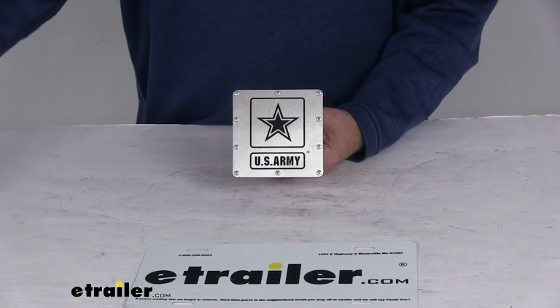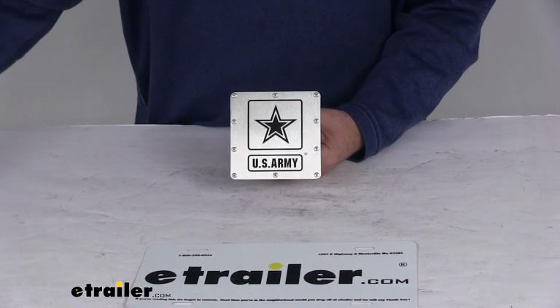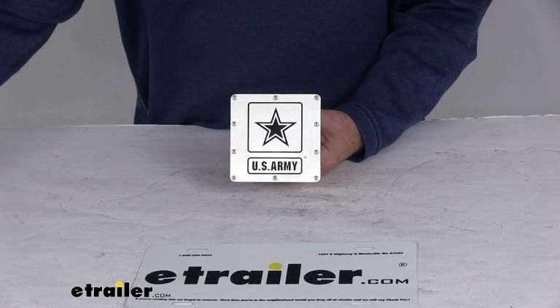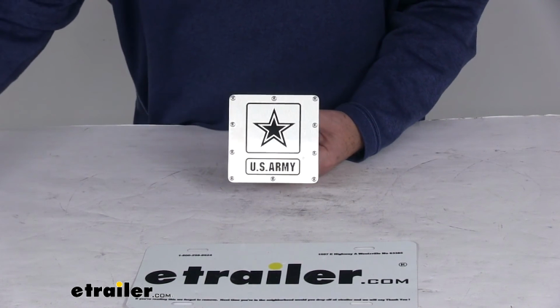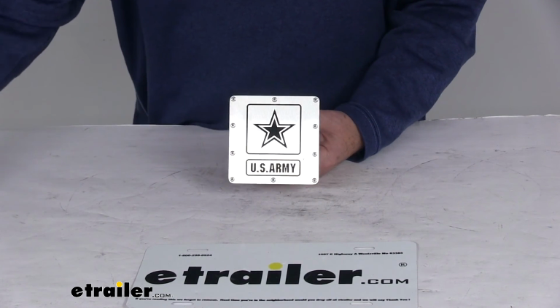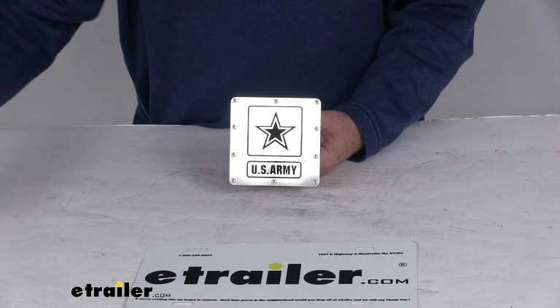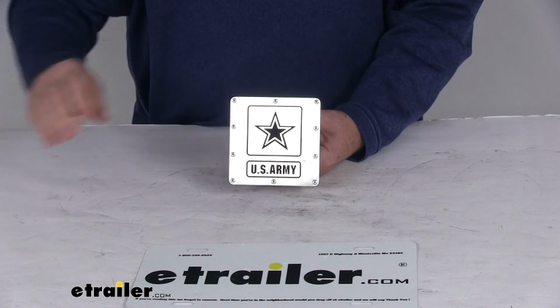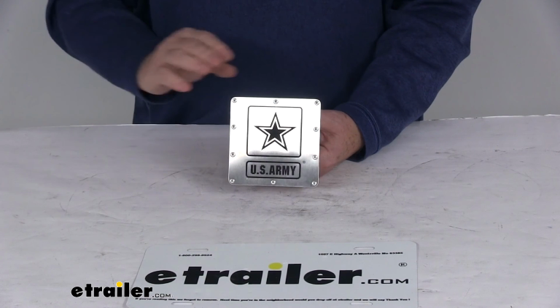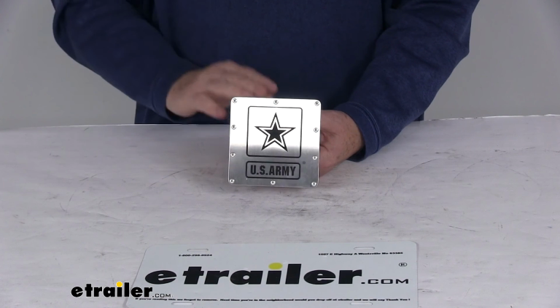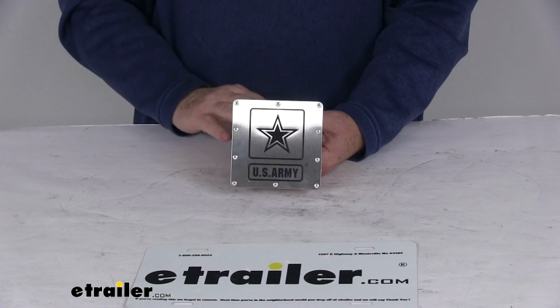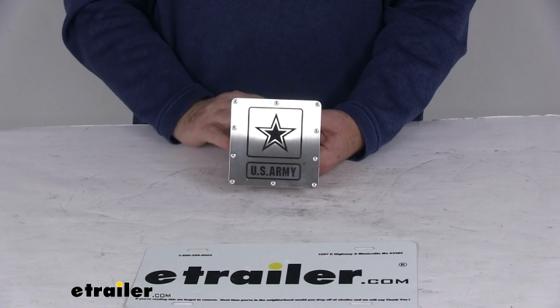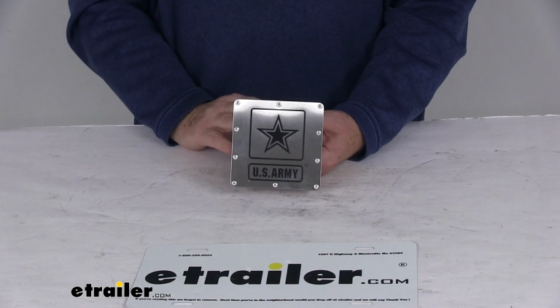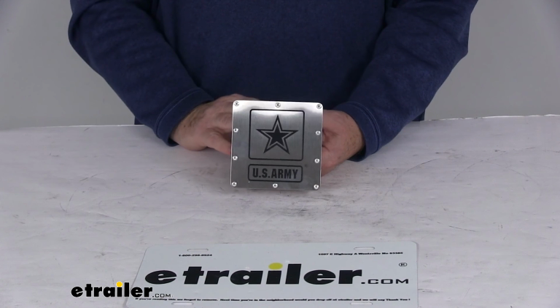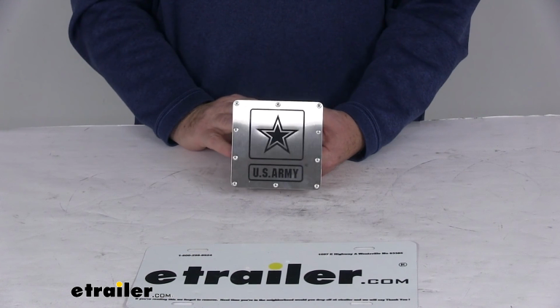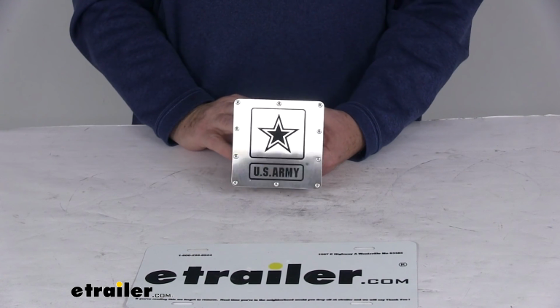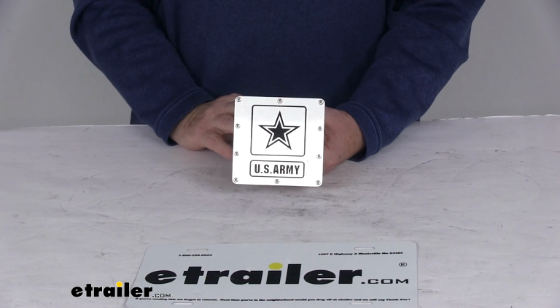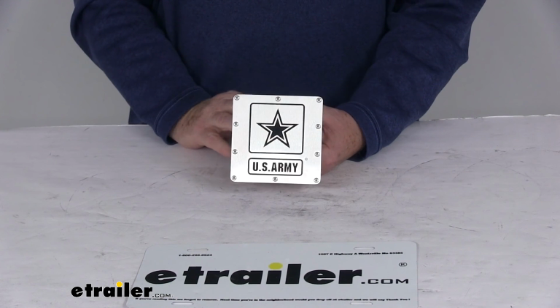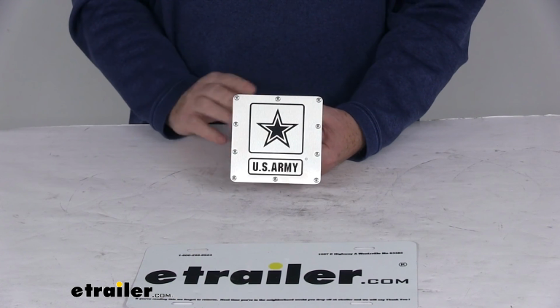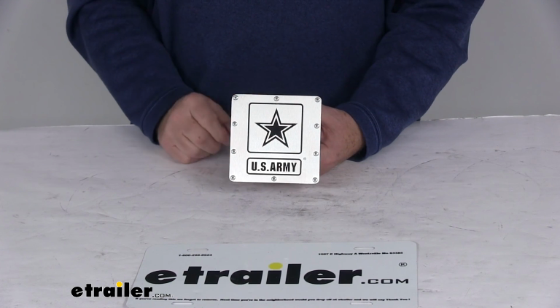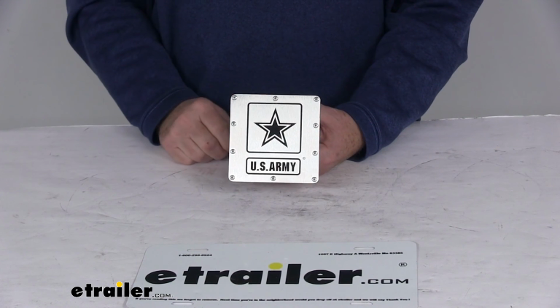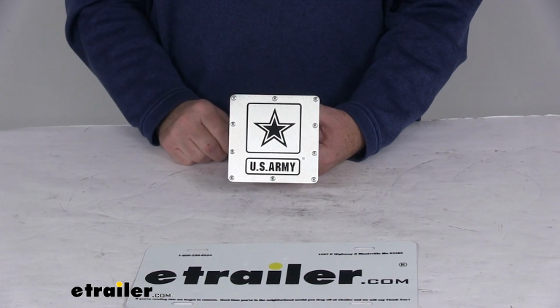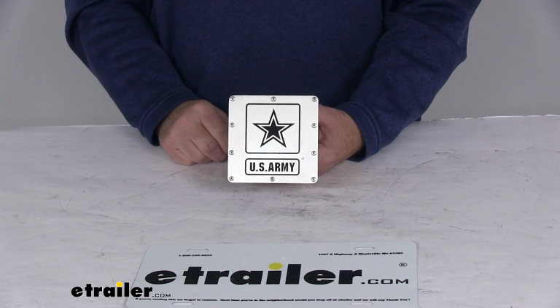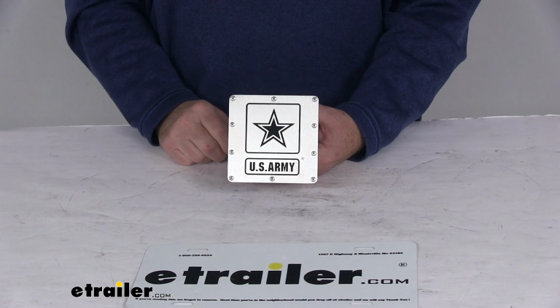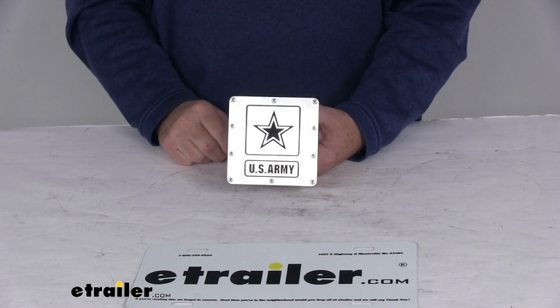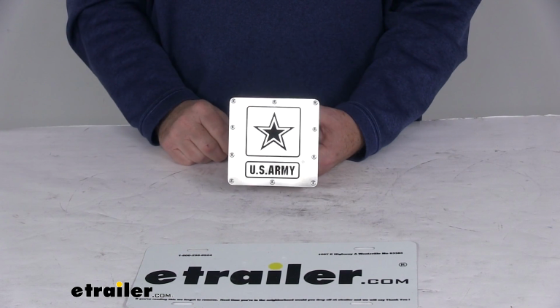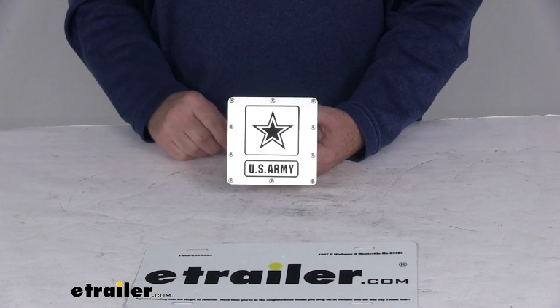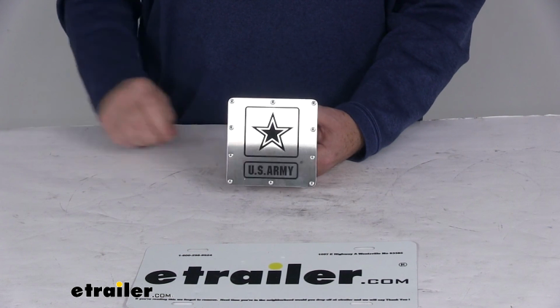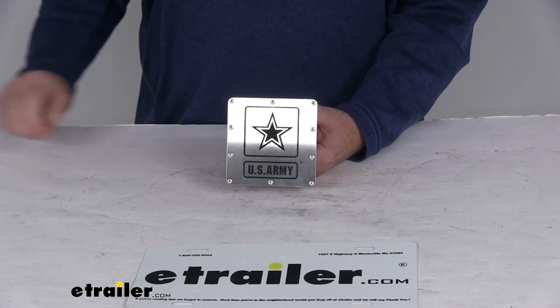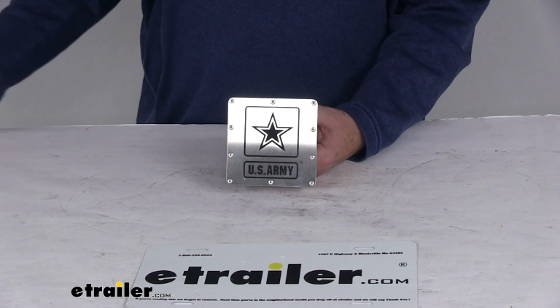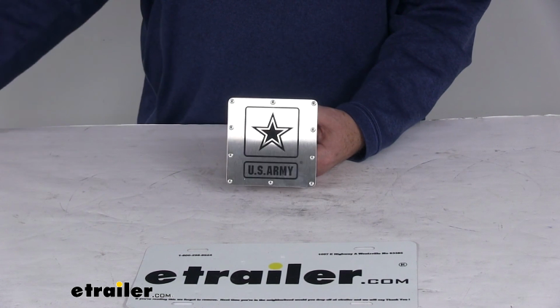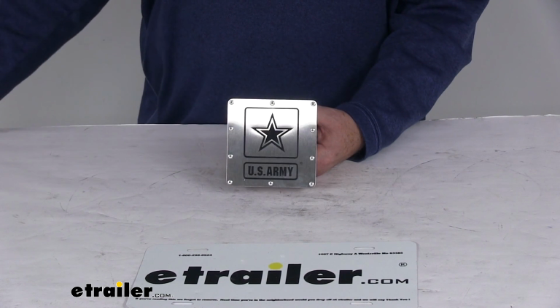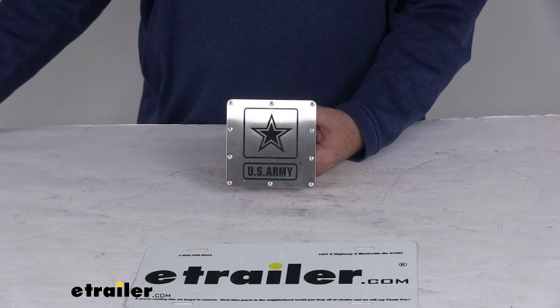That should do it for the review on the U.S. Army Stainless Steel Trailer Hitch Cover for 2-inch hitches.